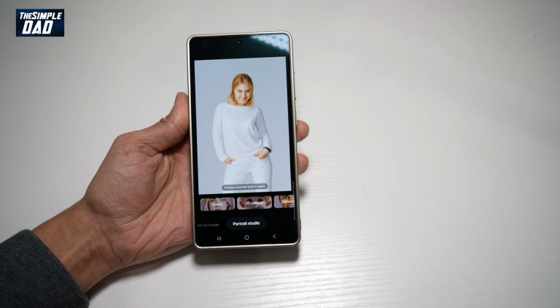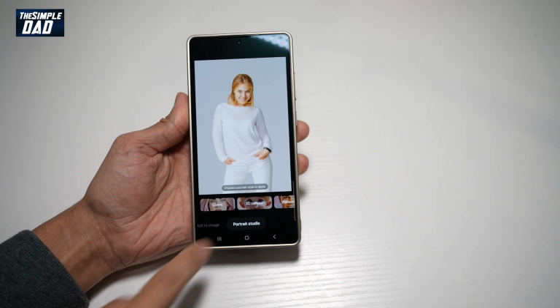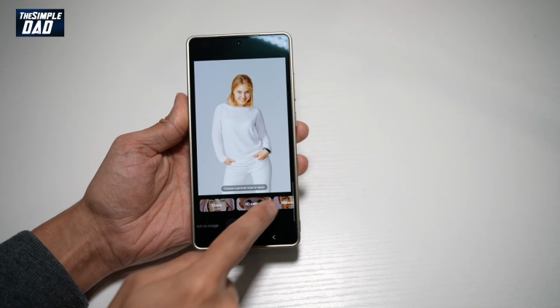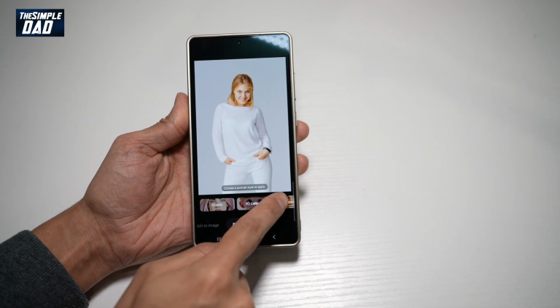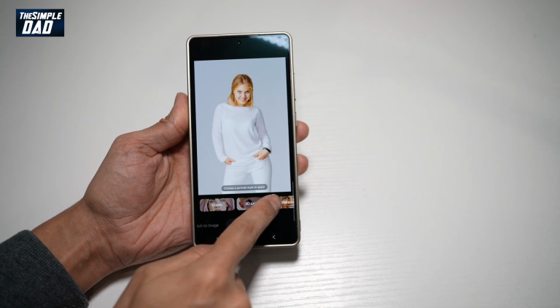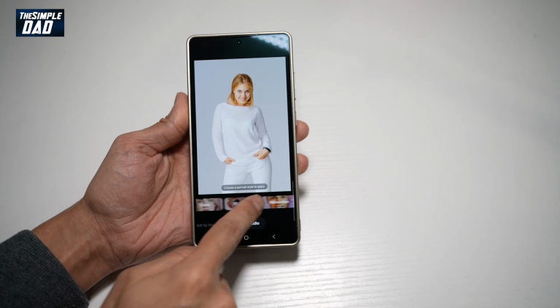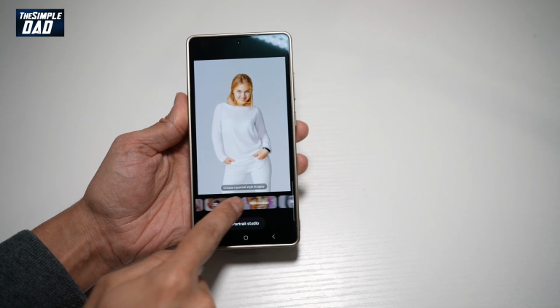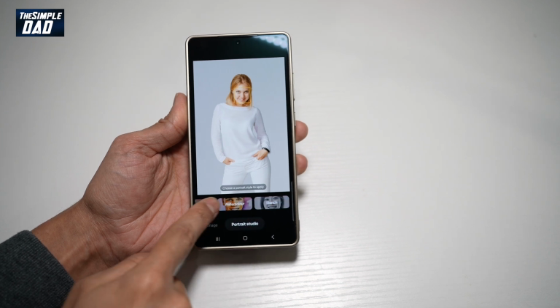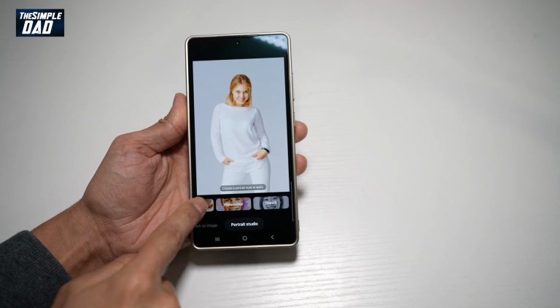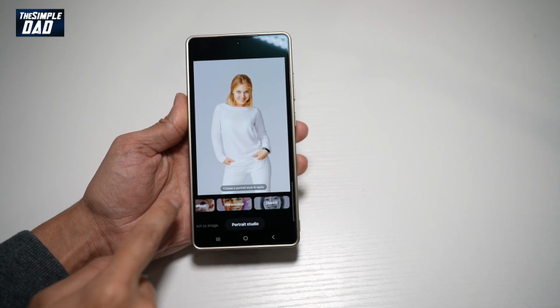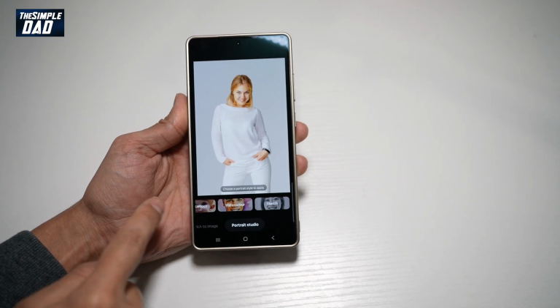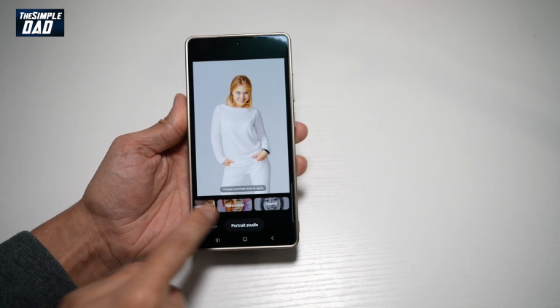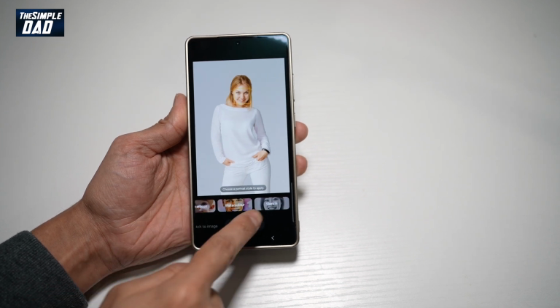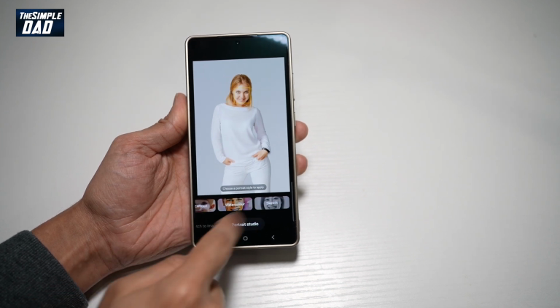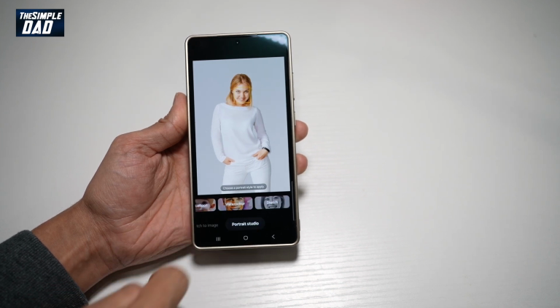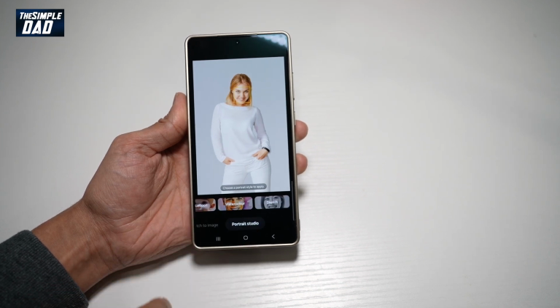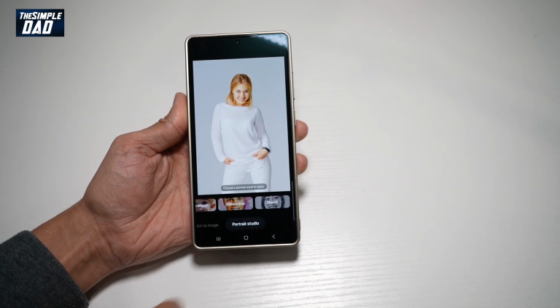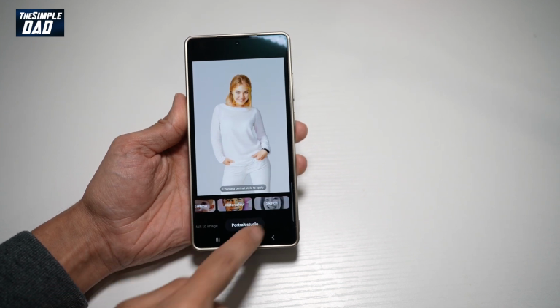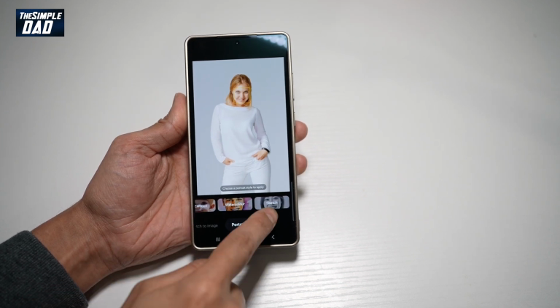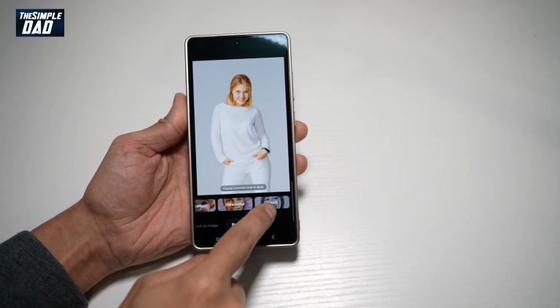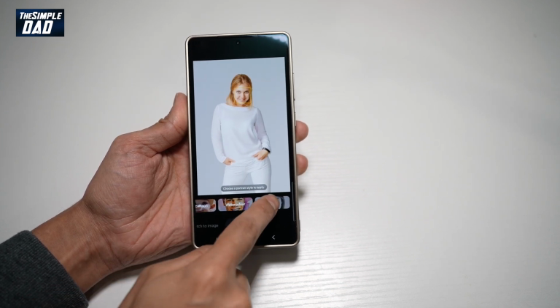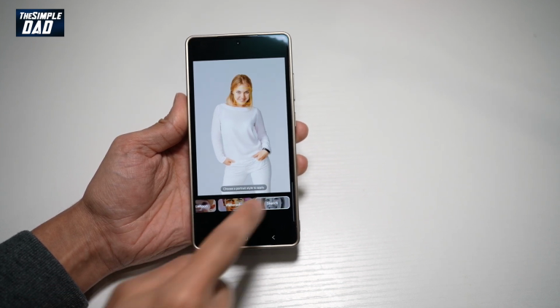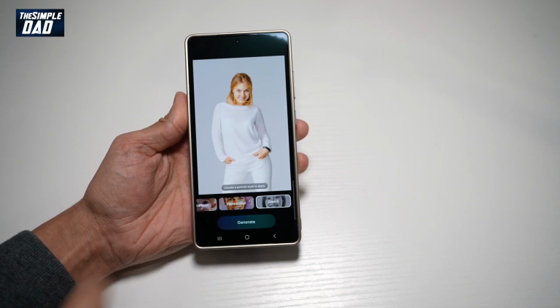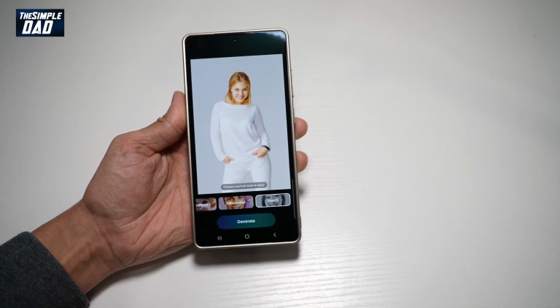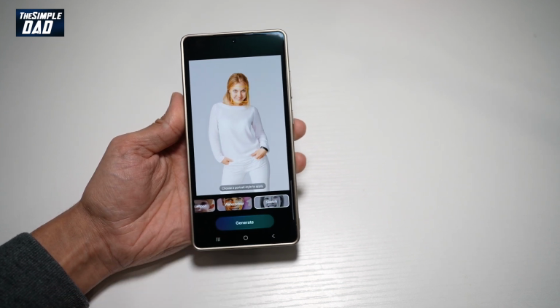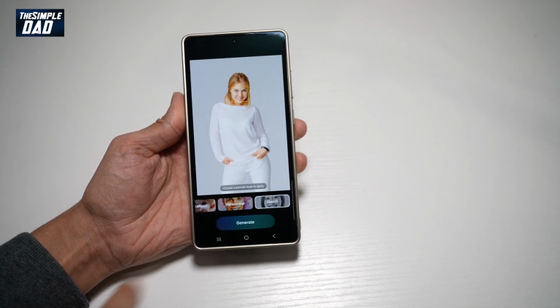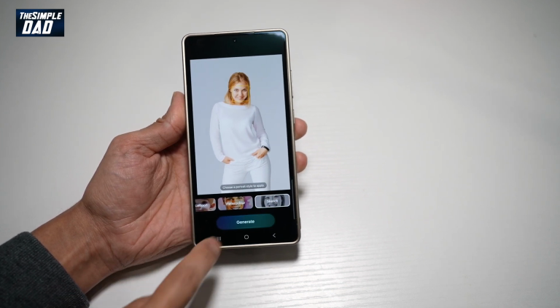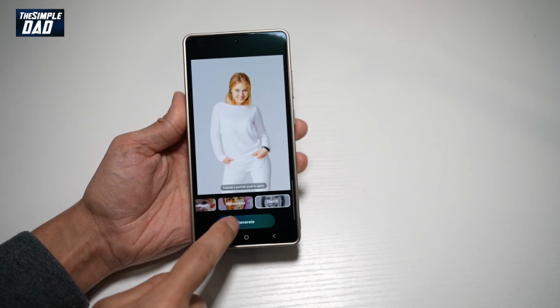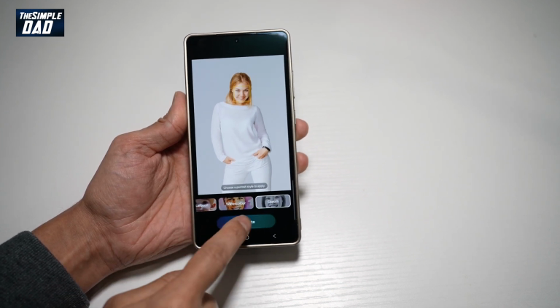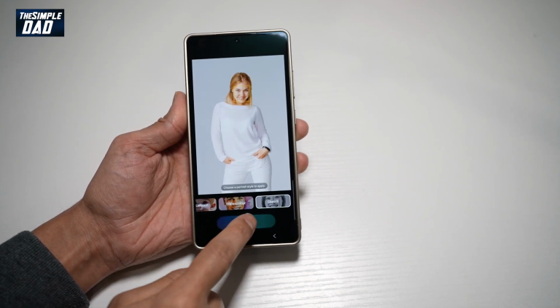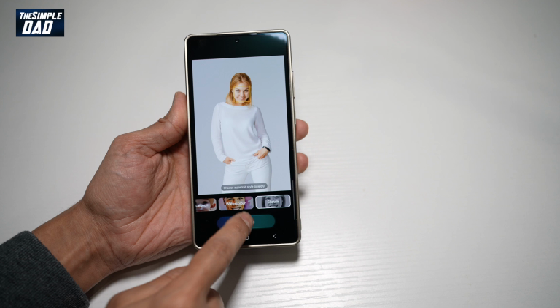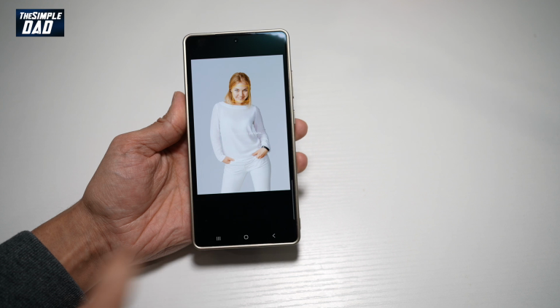From the top here, go ahead and swipe left to select a style, find sketch, then tap on generate.